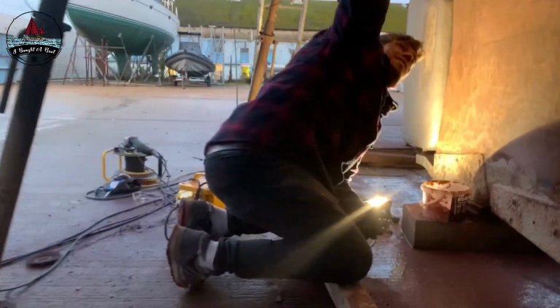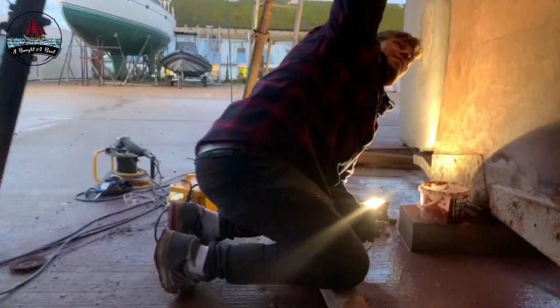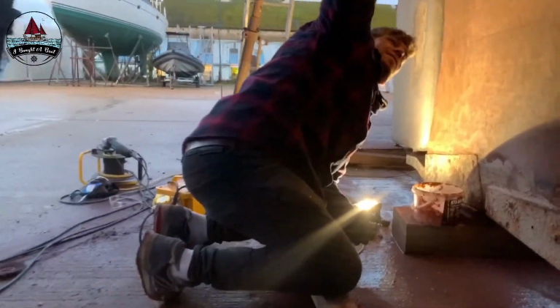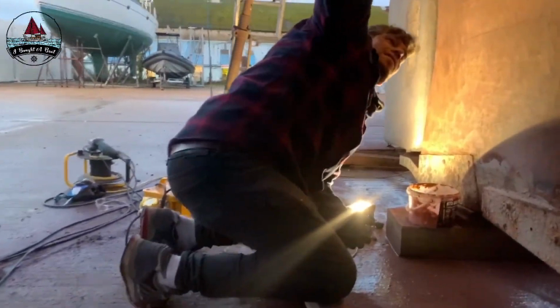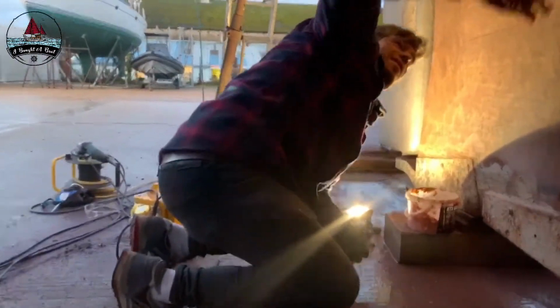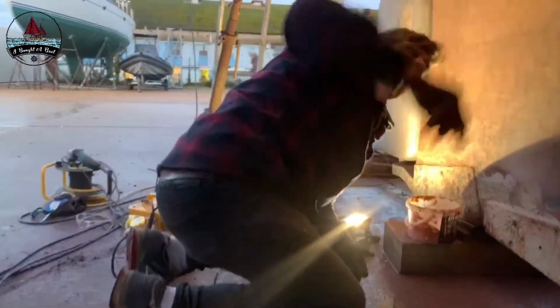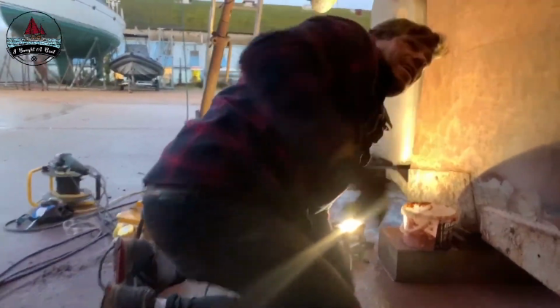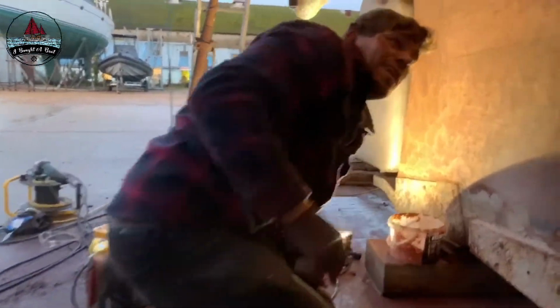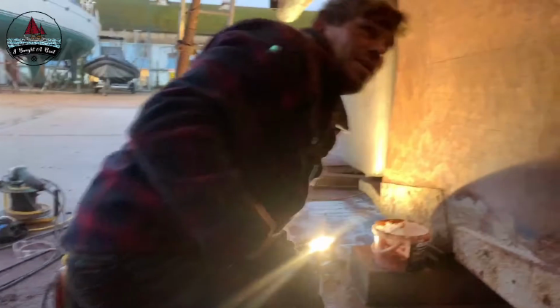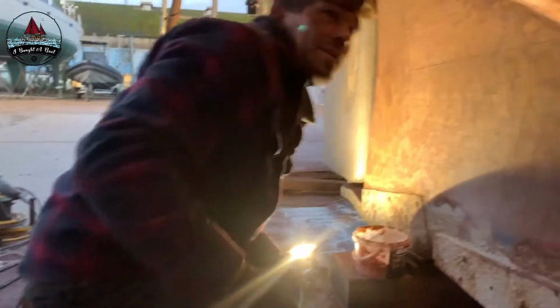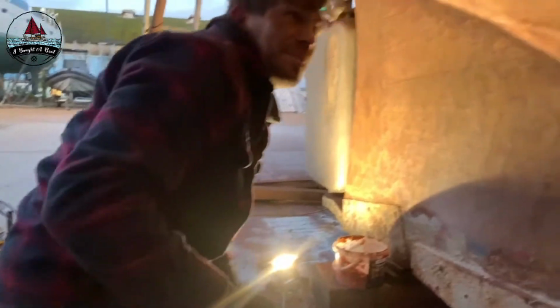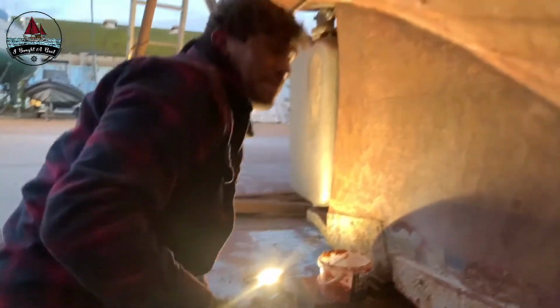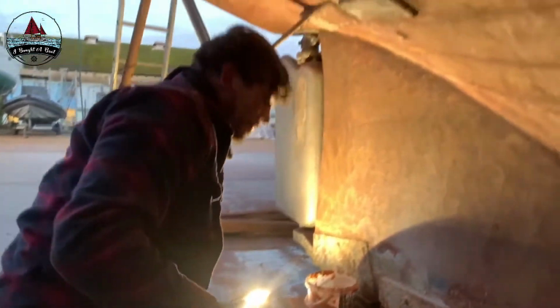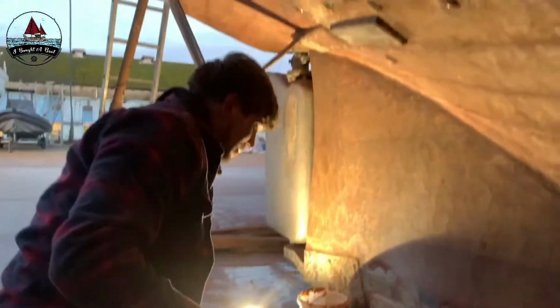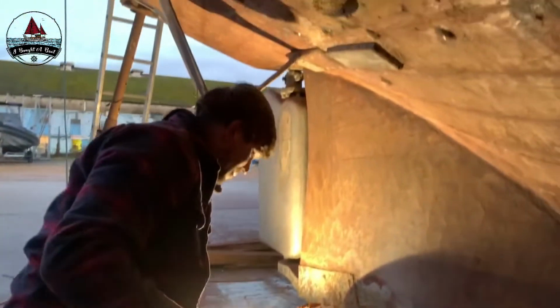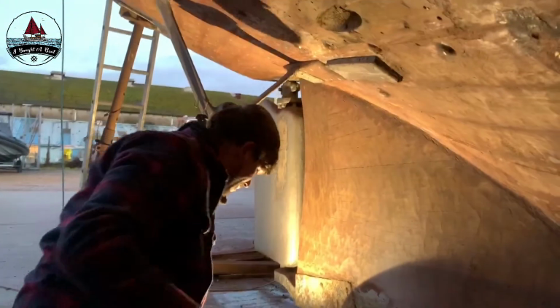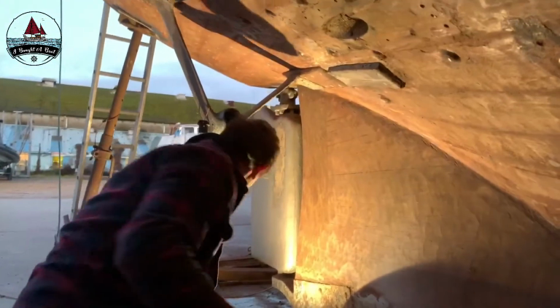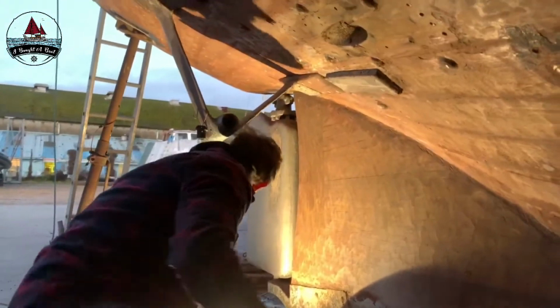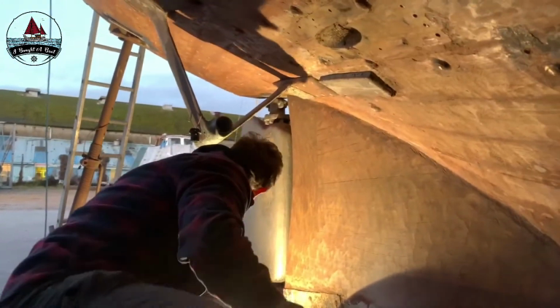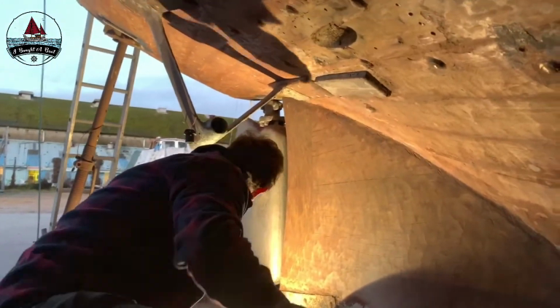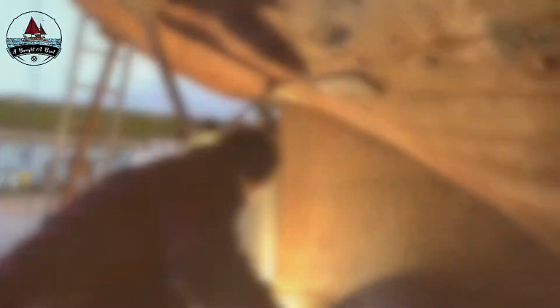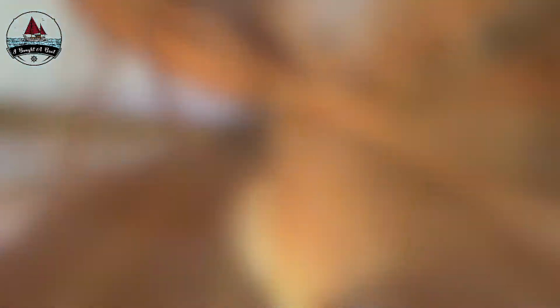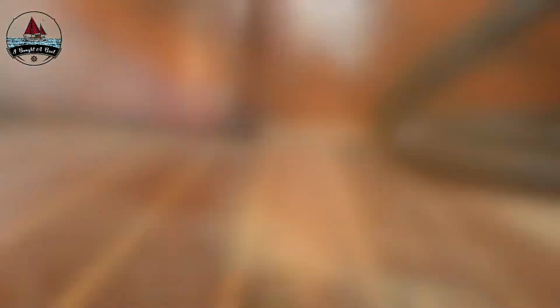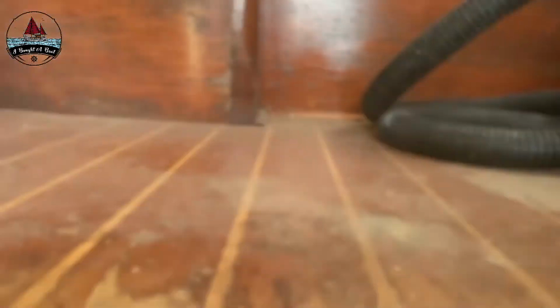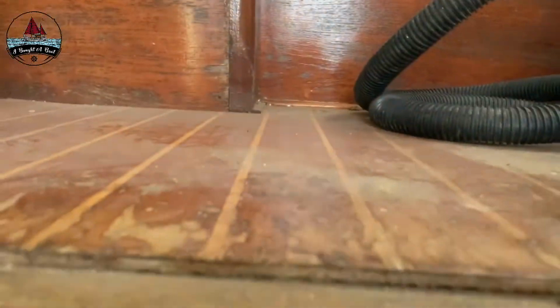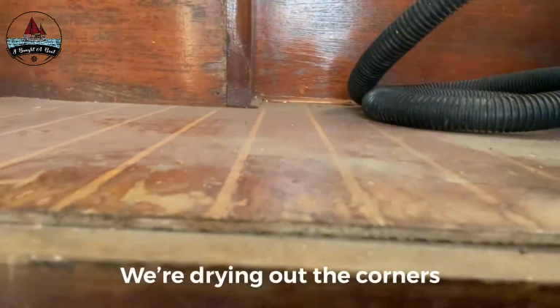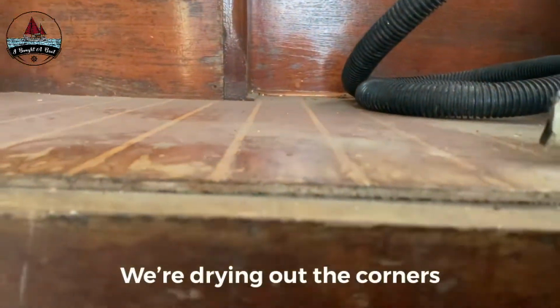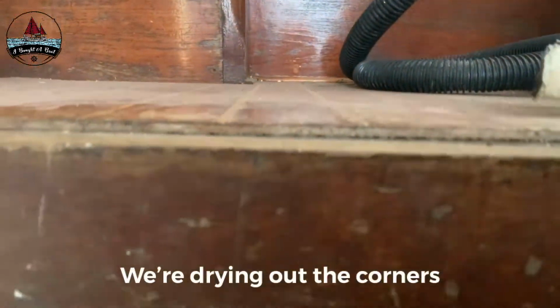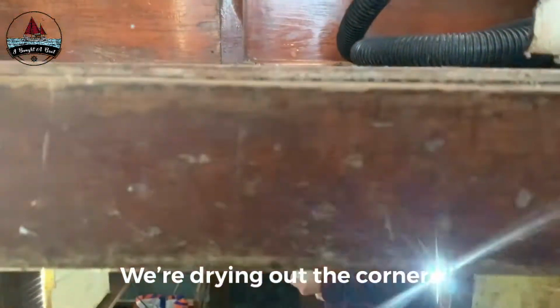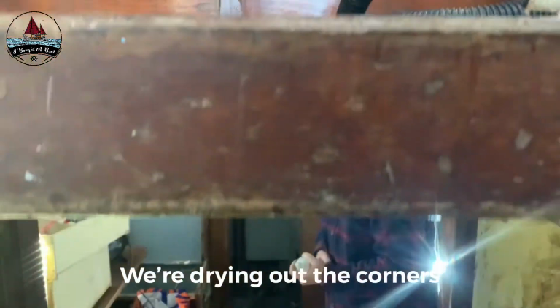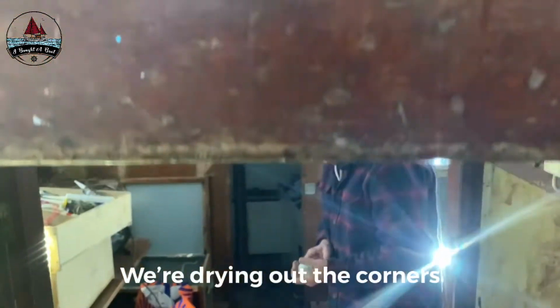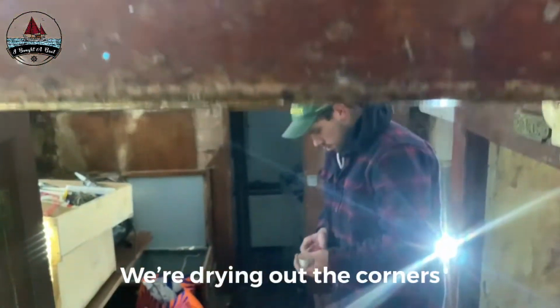Hello mate. Hello. What have we been up to today? We're drying out the corners.